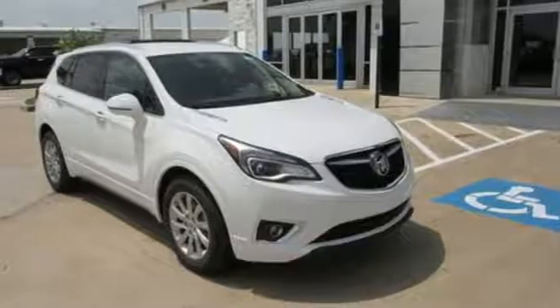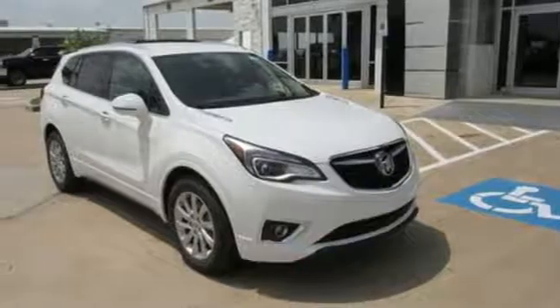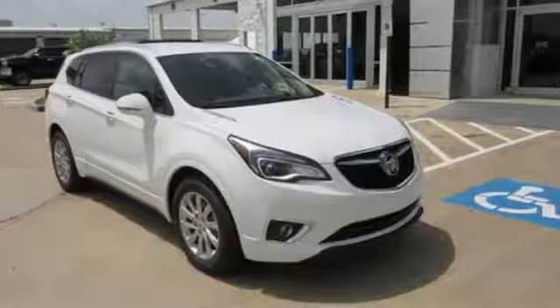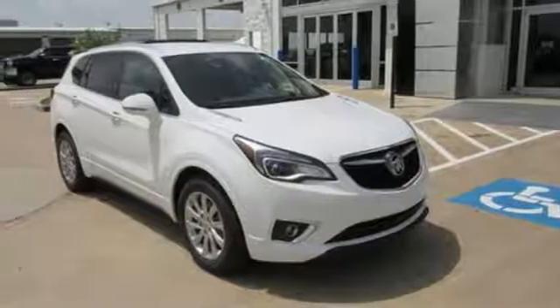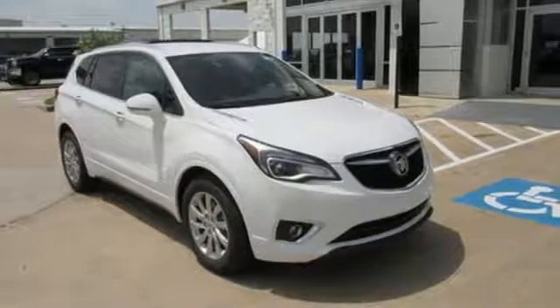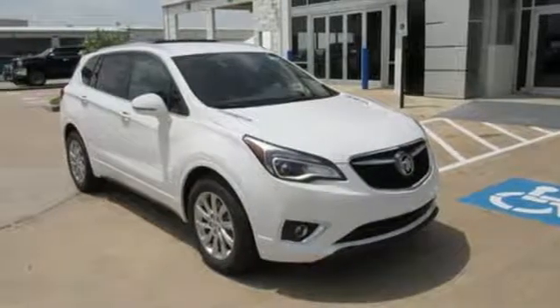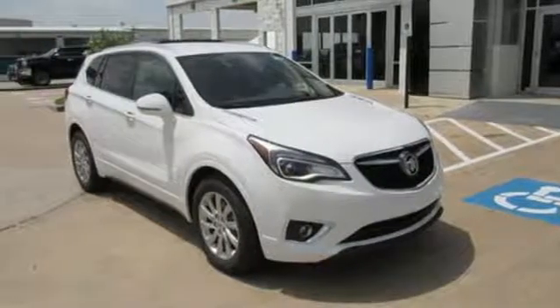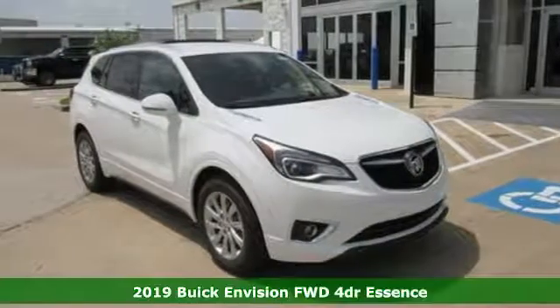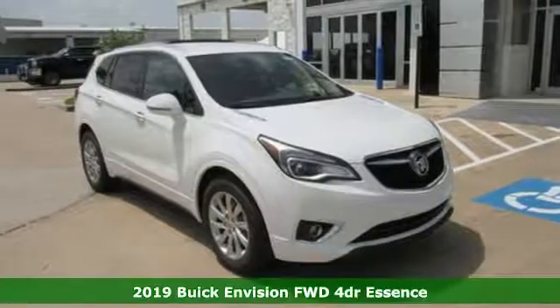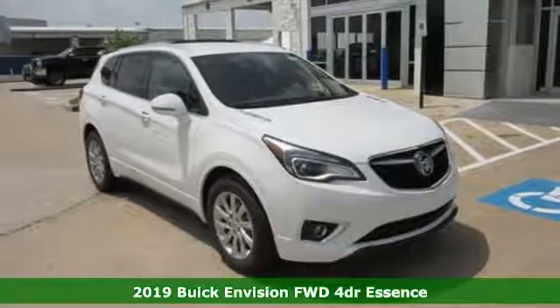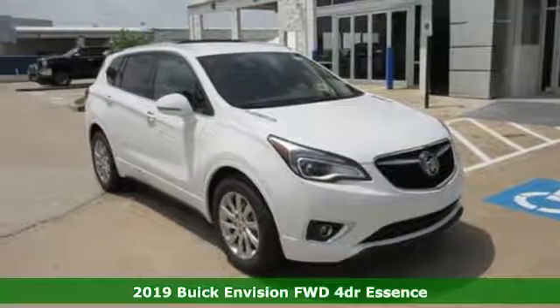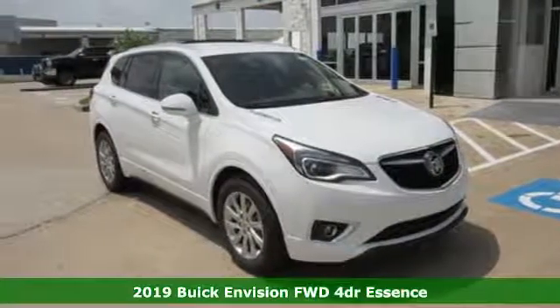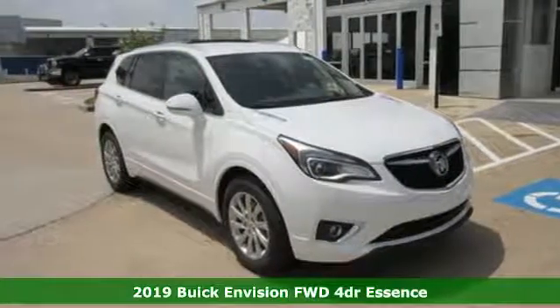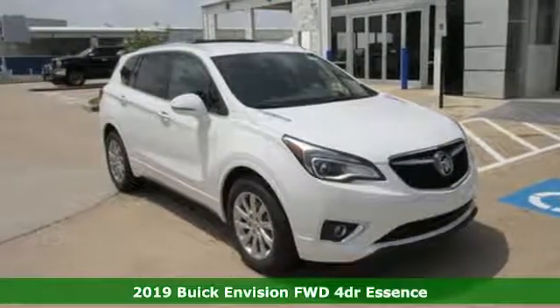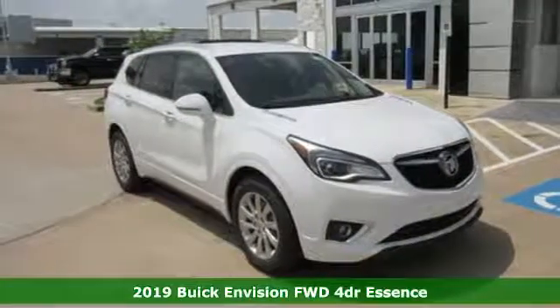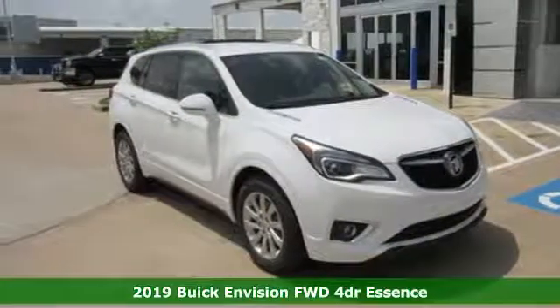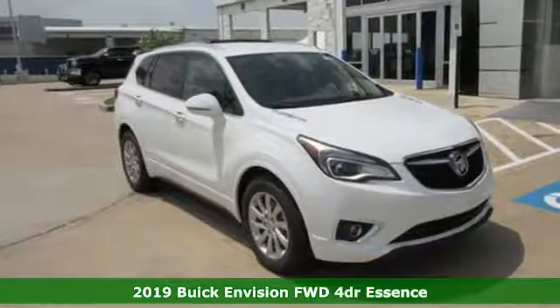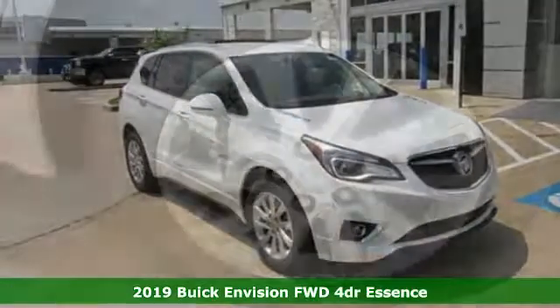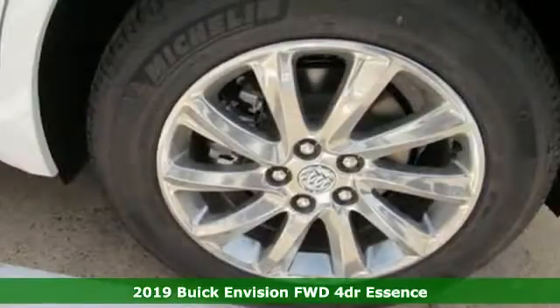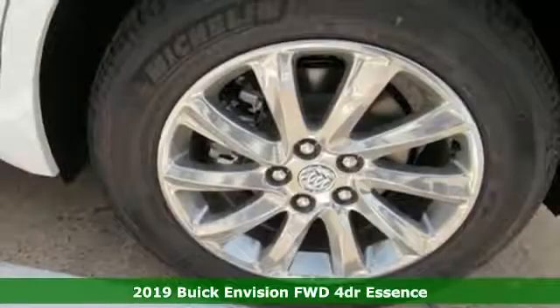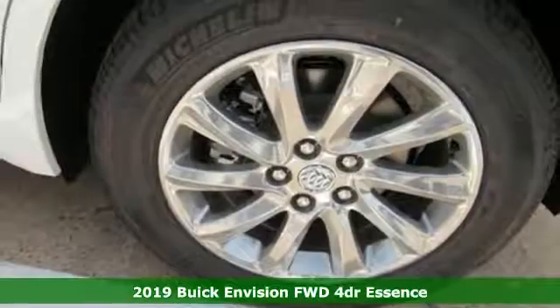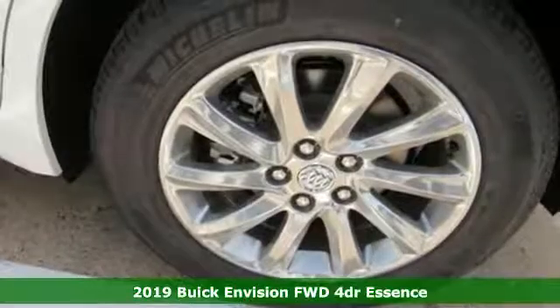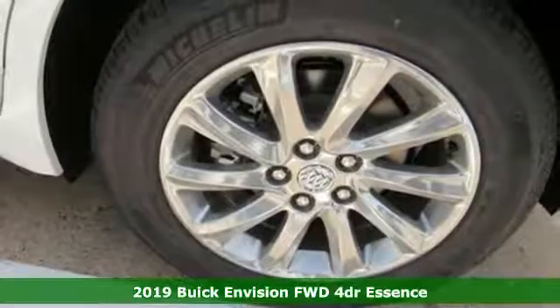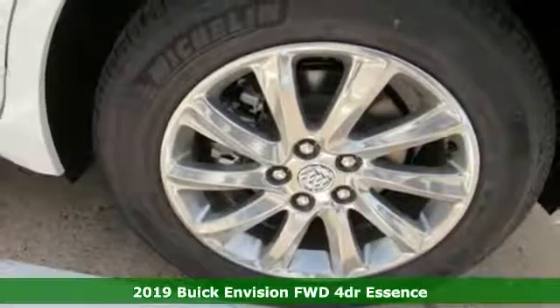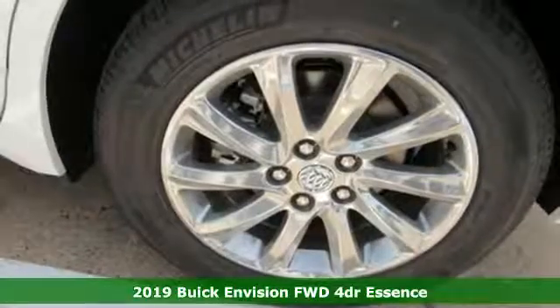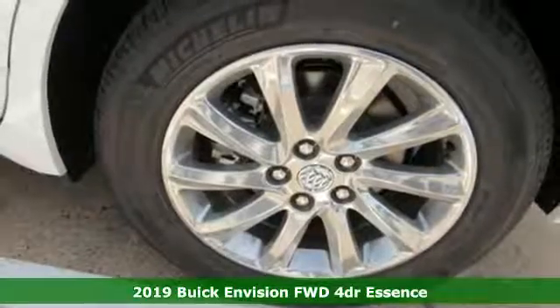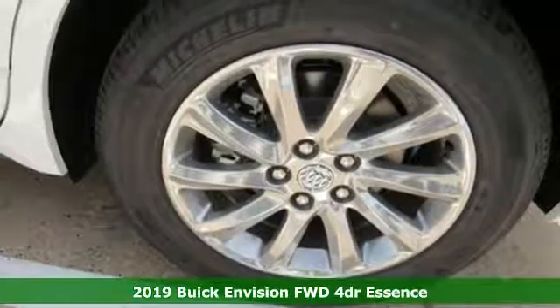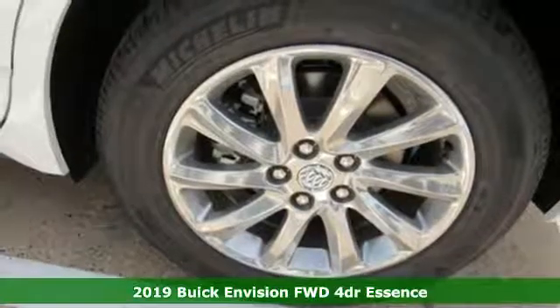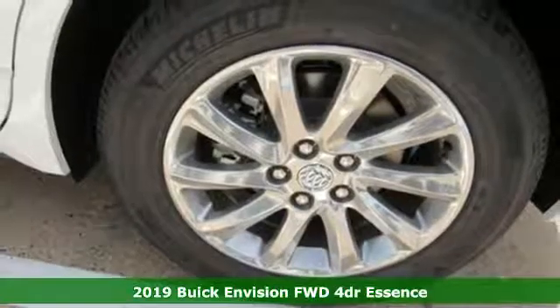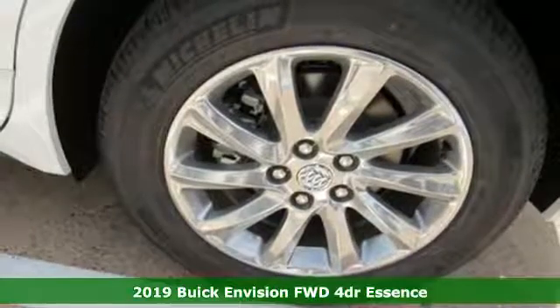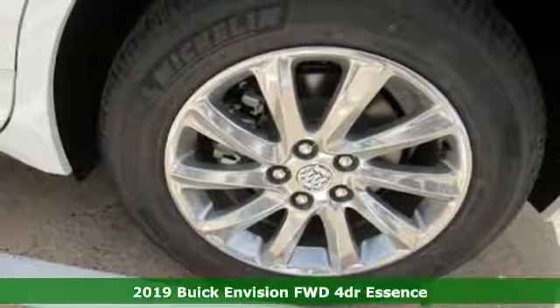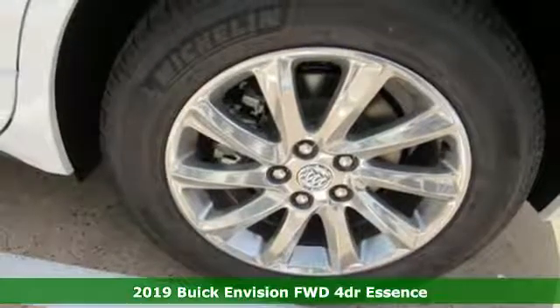It's a new 2019 Buick Envision. Imaginative luxury for the real world. That's today's Buick.